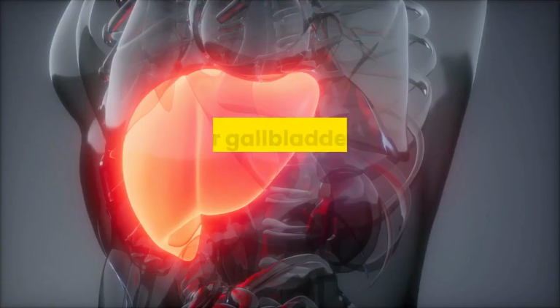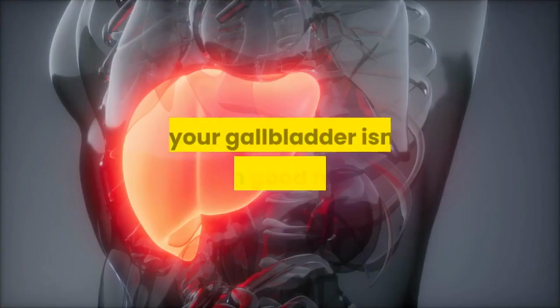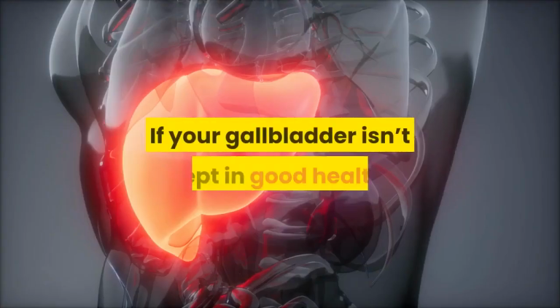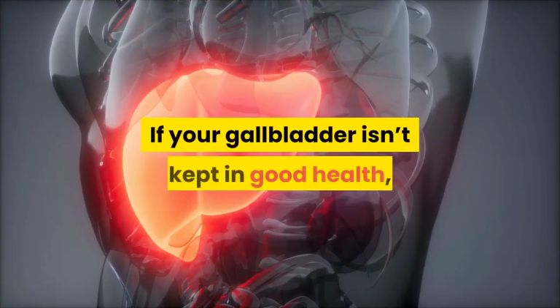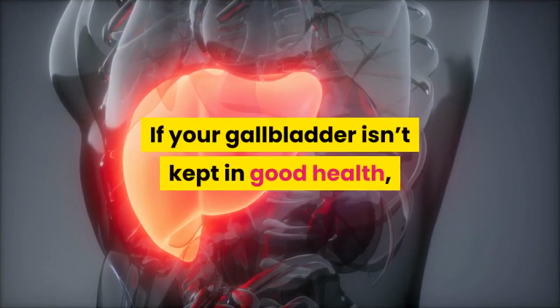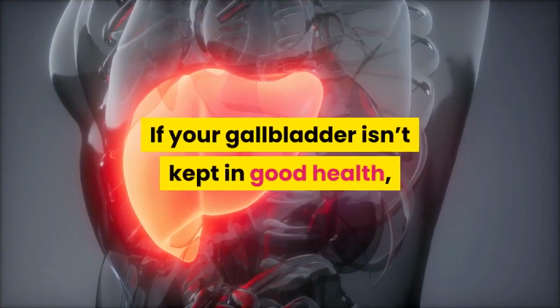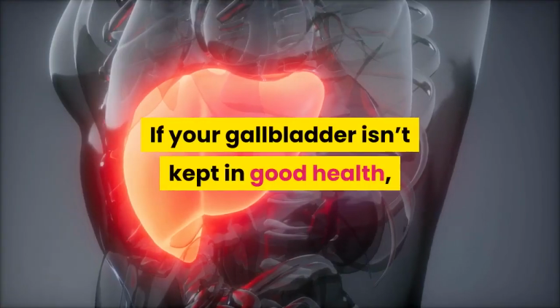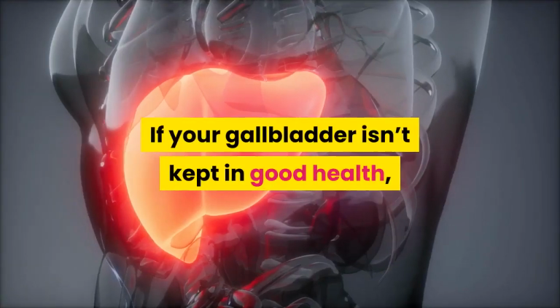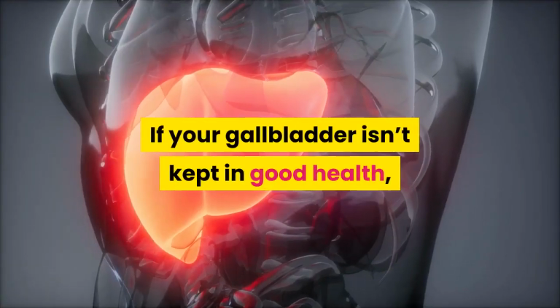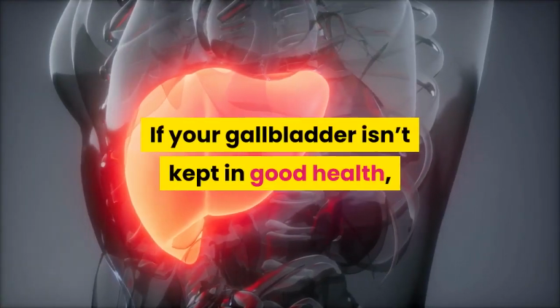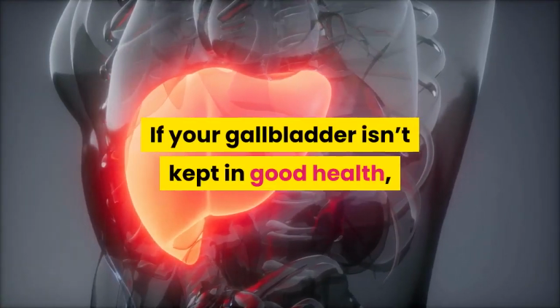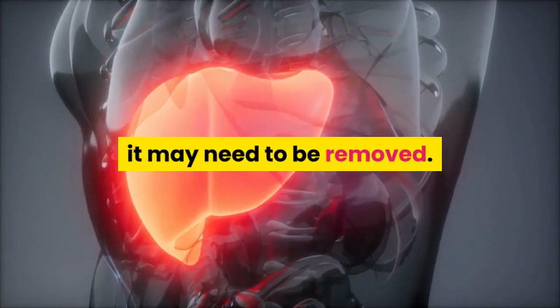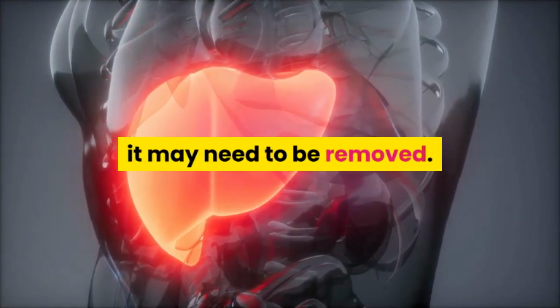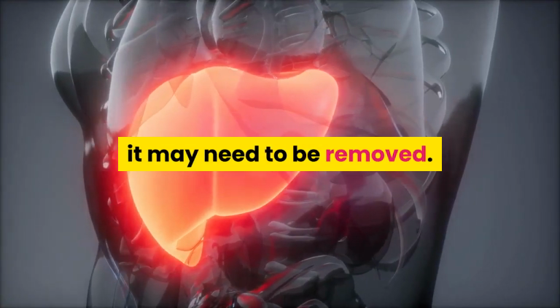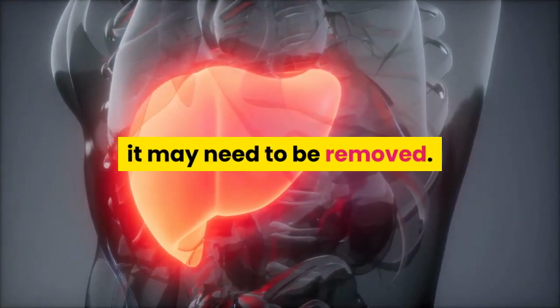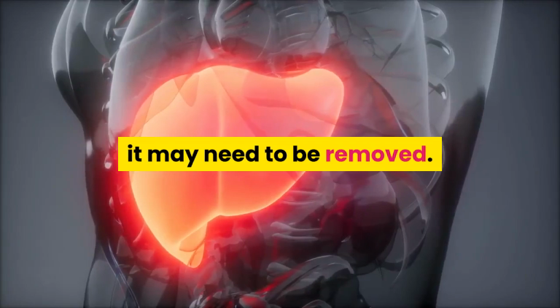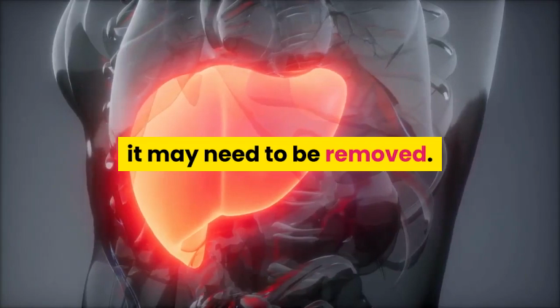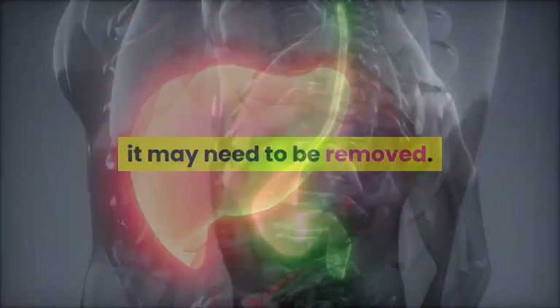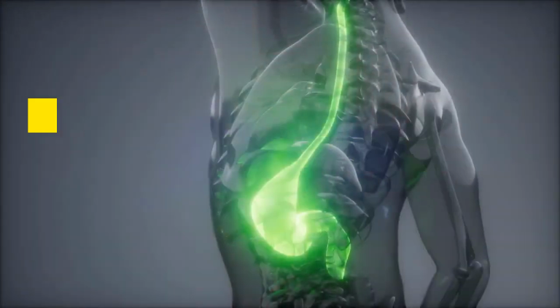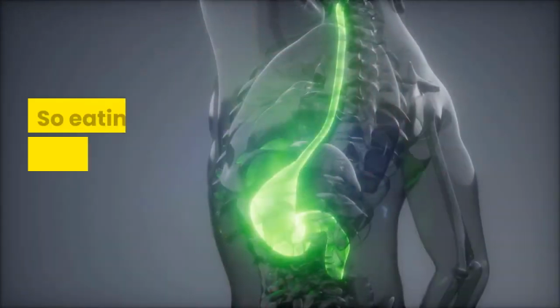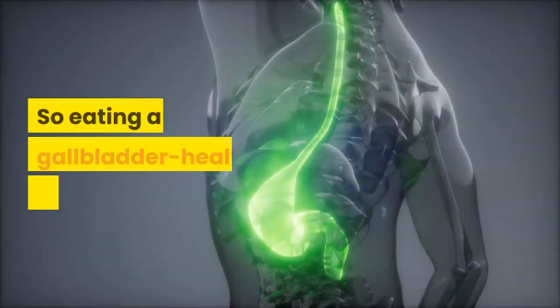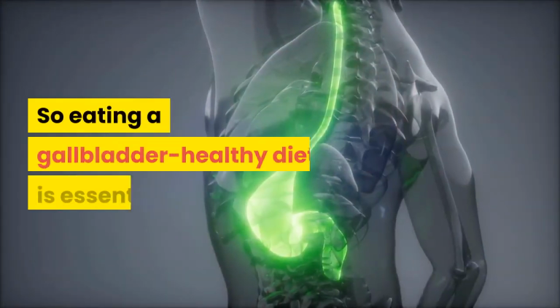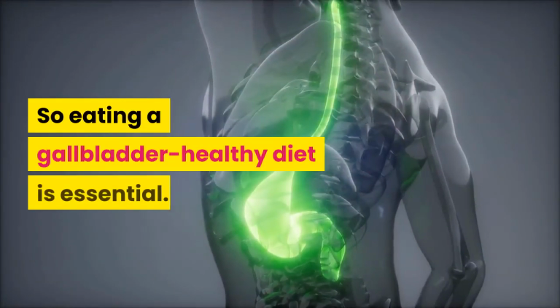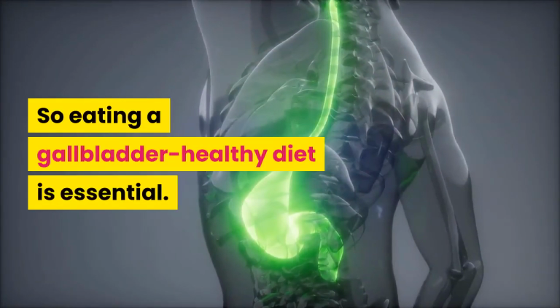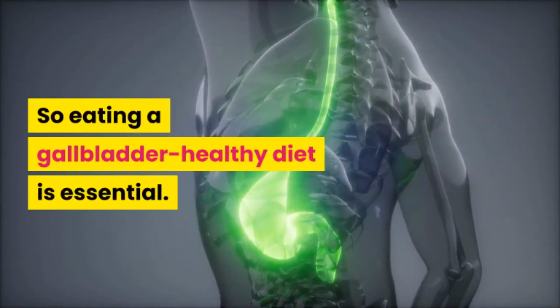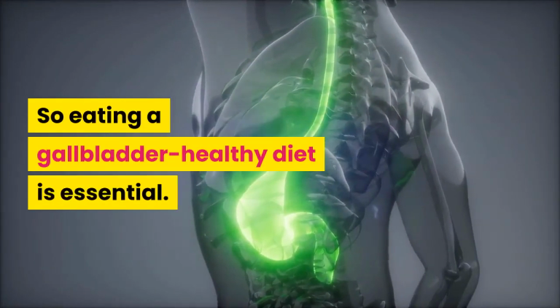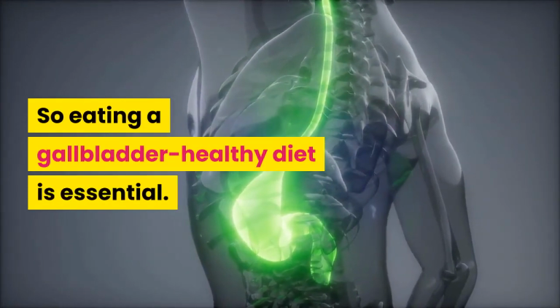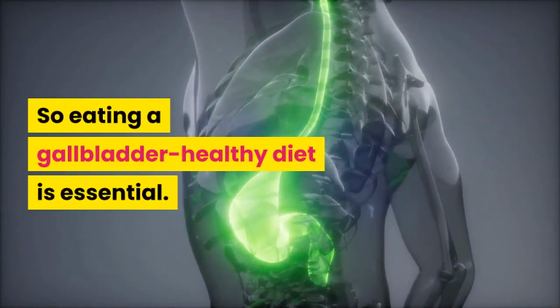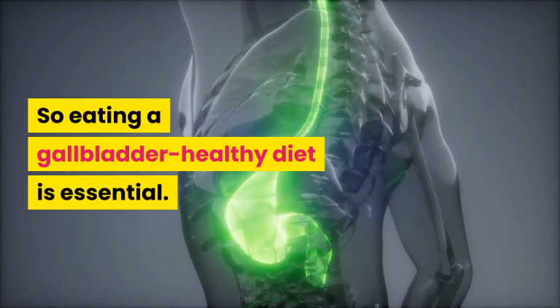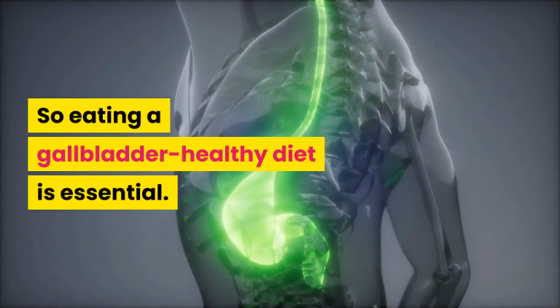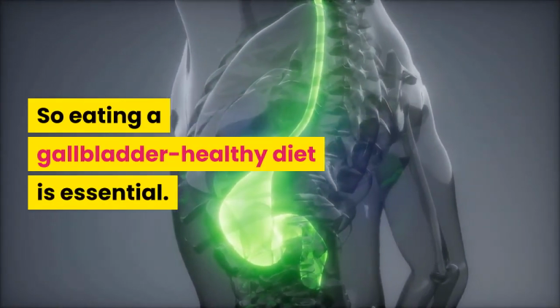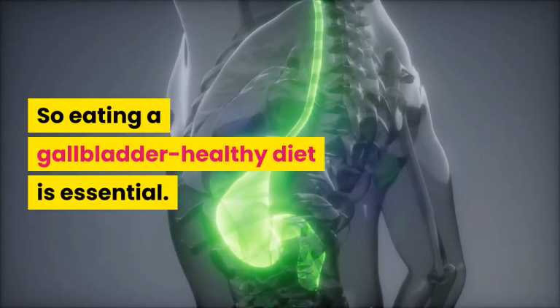If your gallbladder isn't kept in good health, it may need to be removed. So eating a gallbladder-healthy diet is essential.